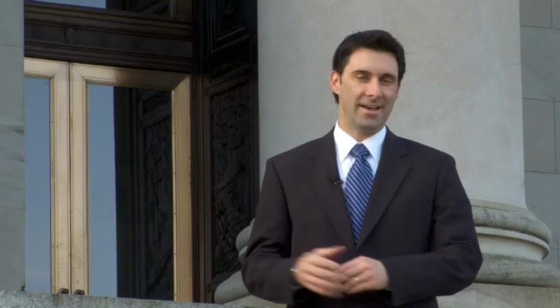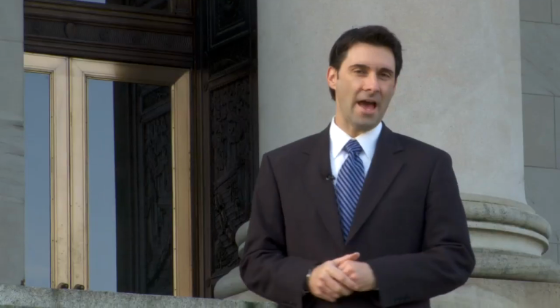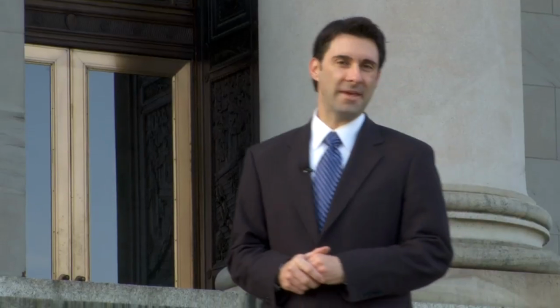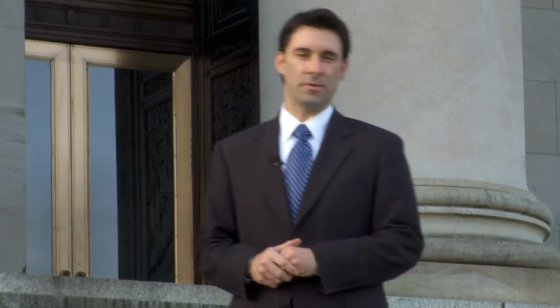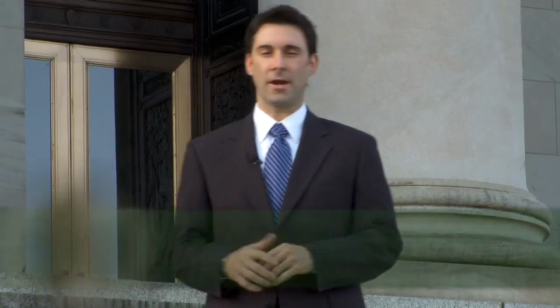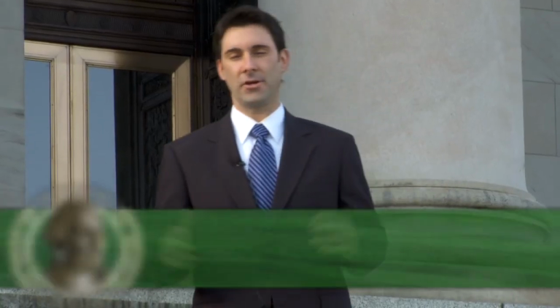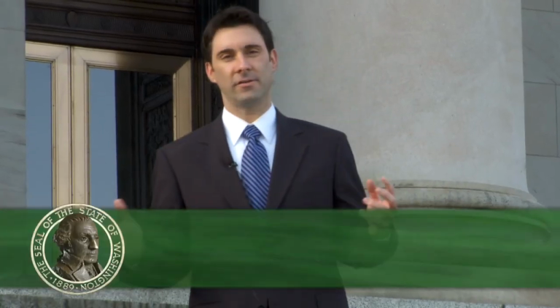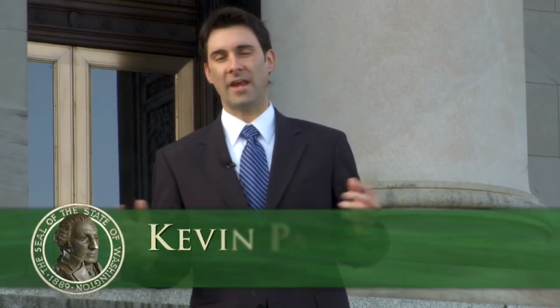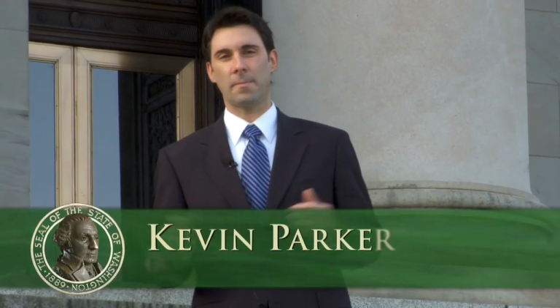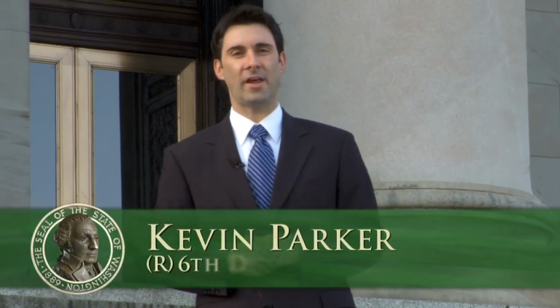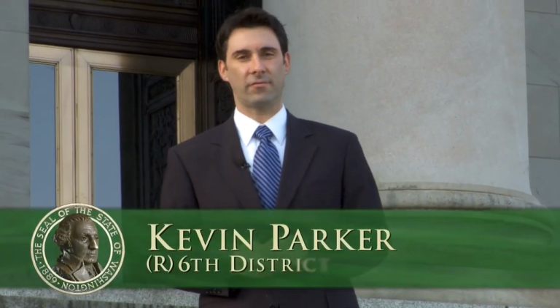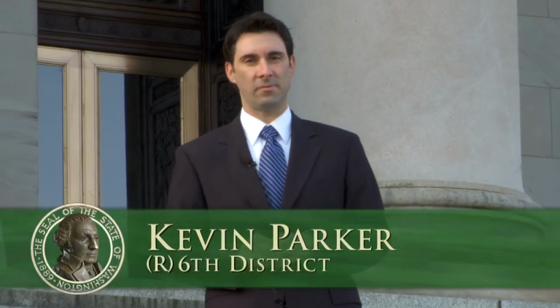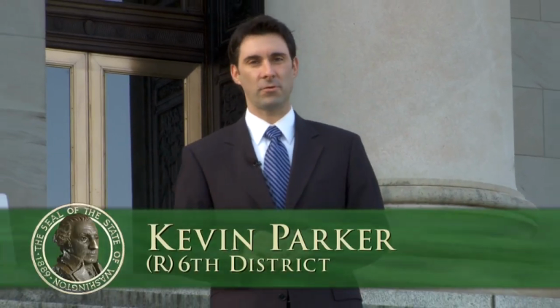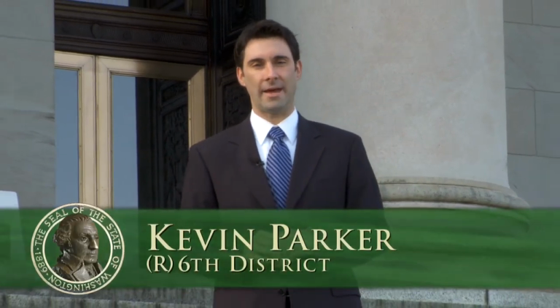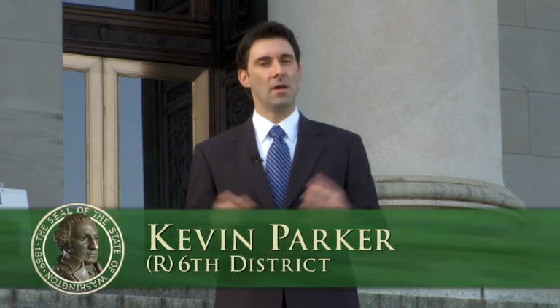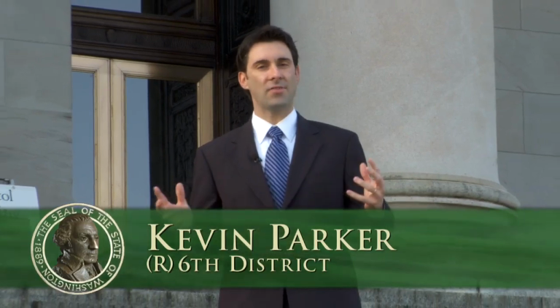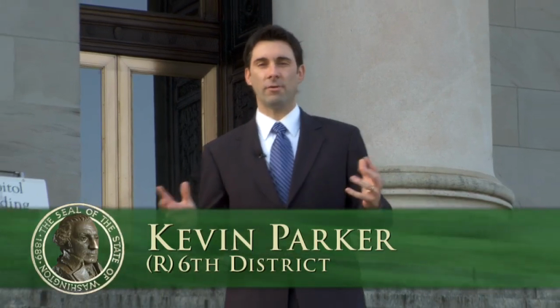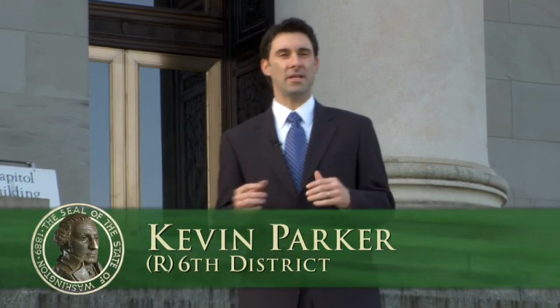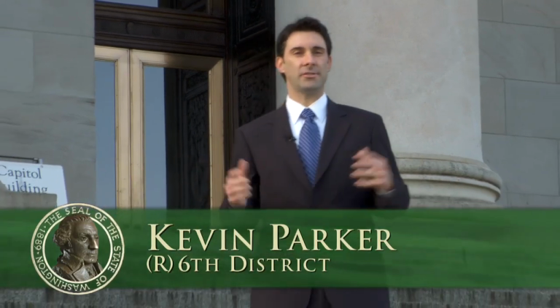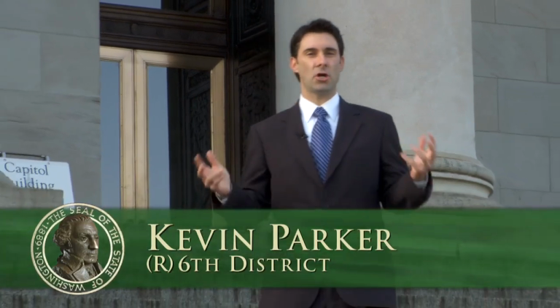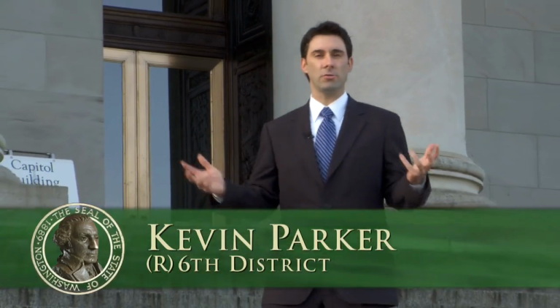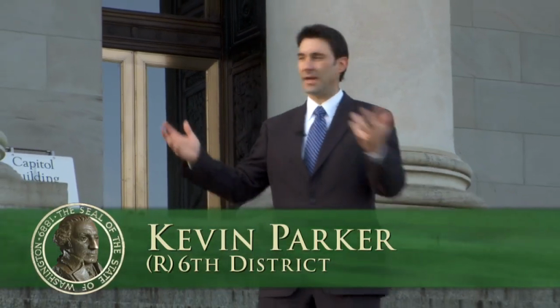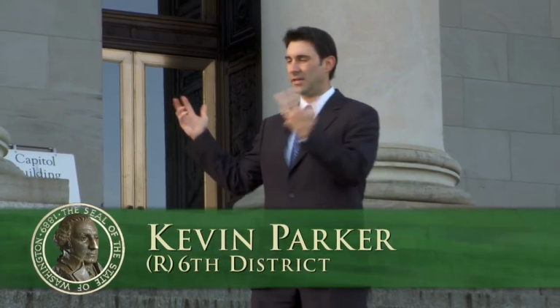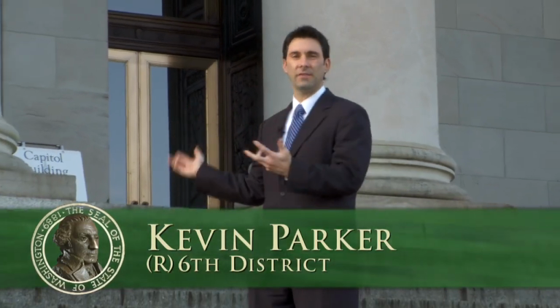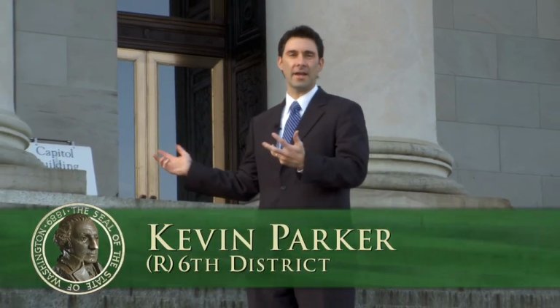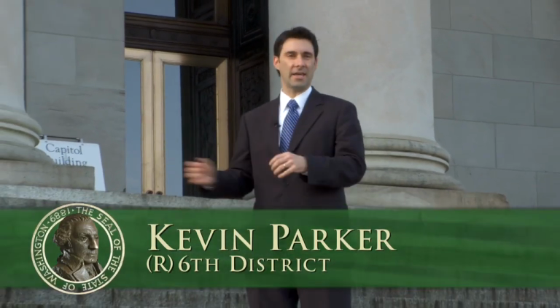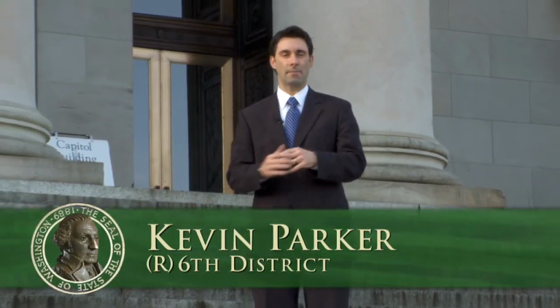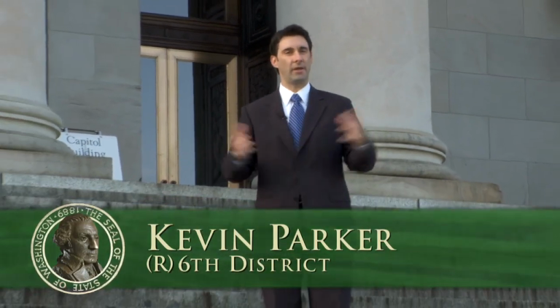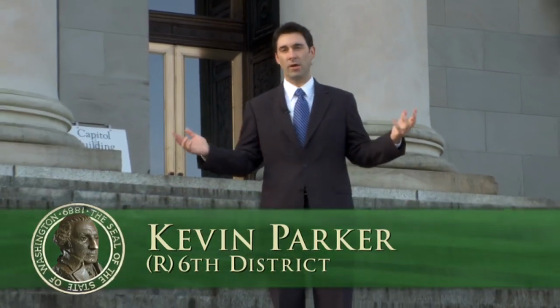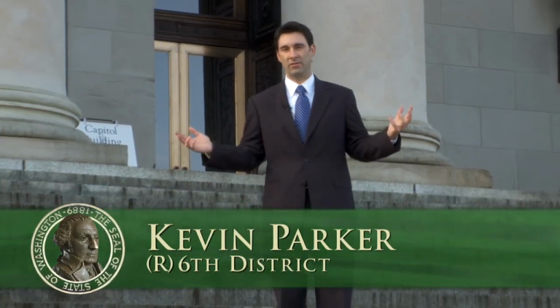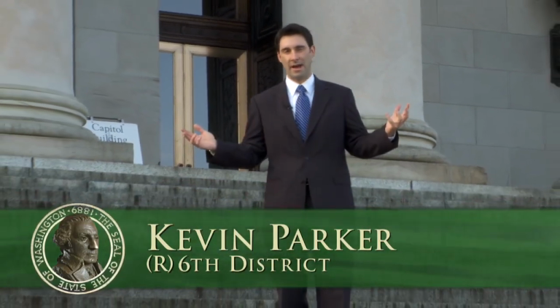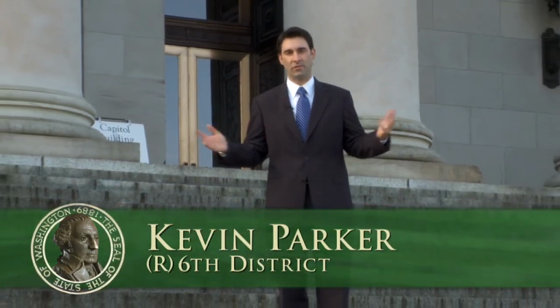Hi, I'm Kevin Parker, your state representative from Spokane. I thought it would be neat to show you kind of the inside of the Capitol as well as the outside.